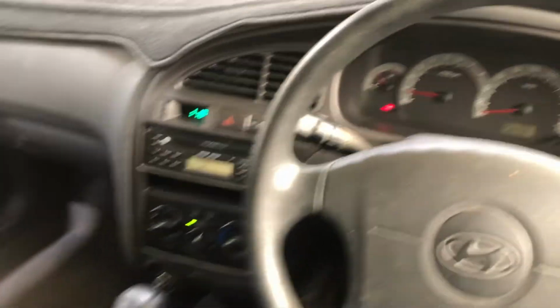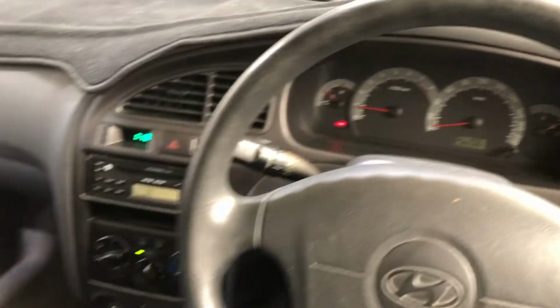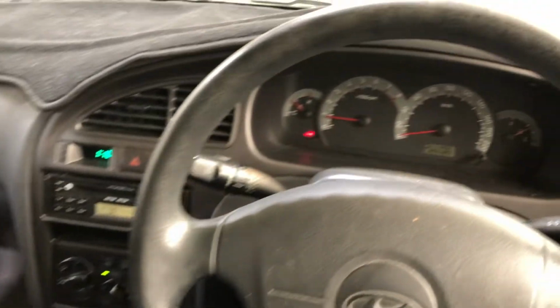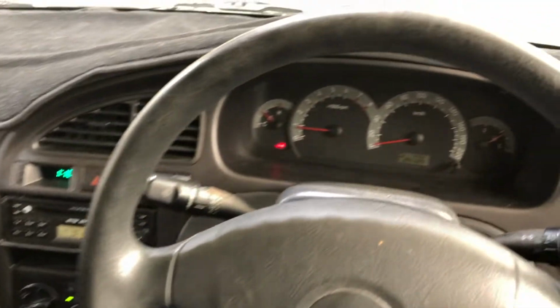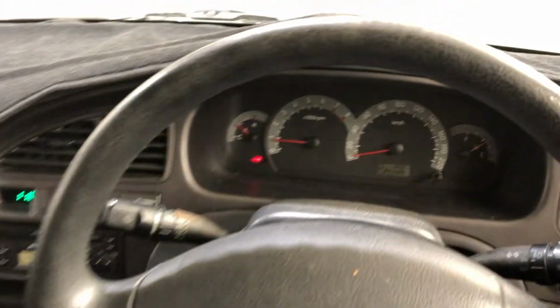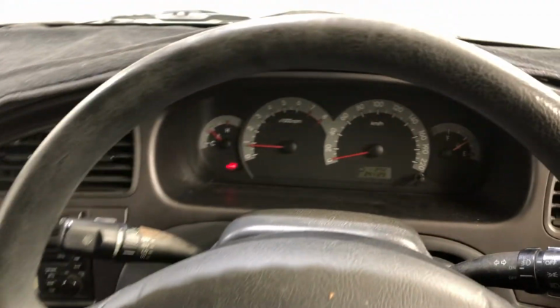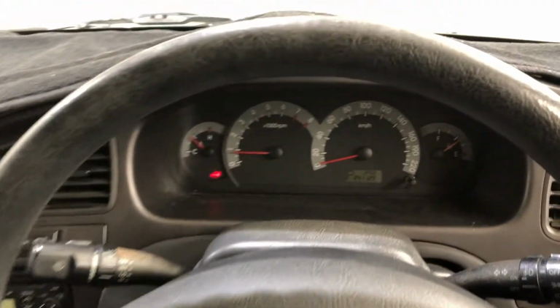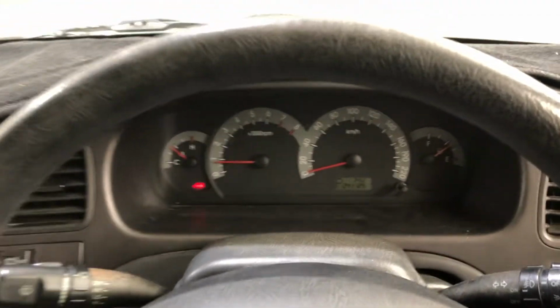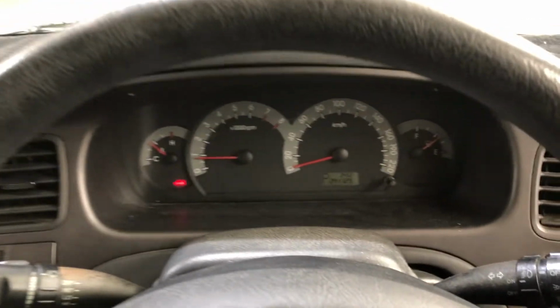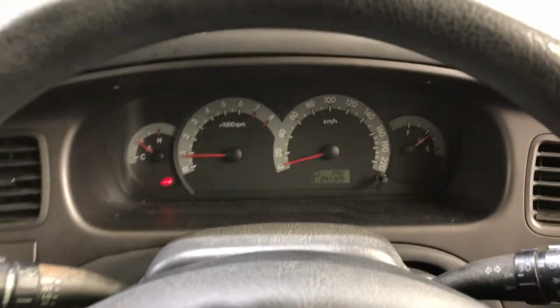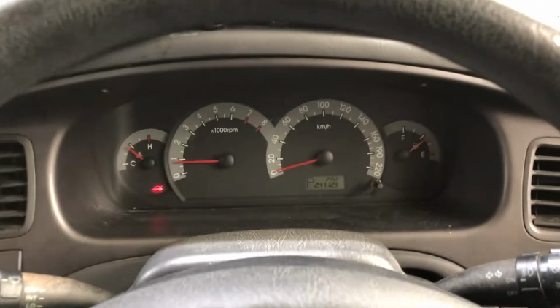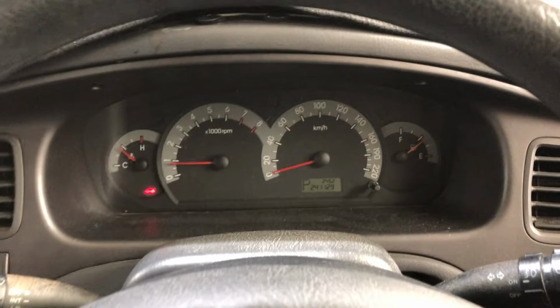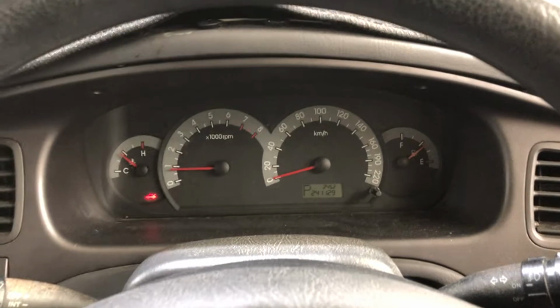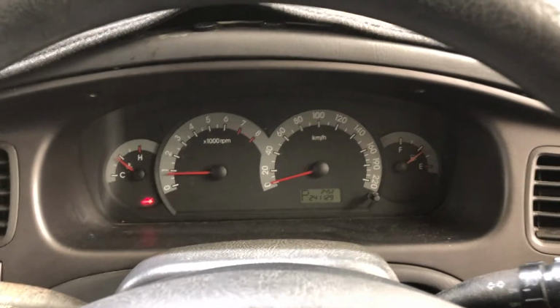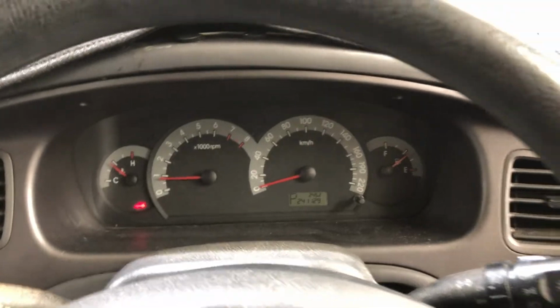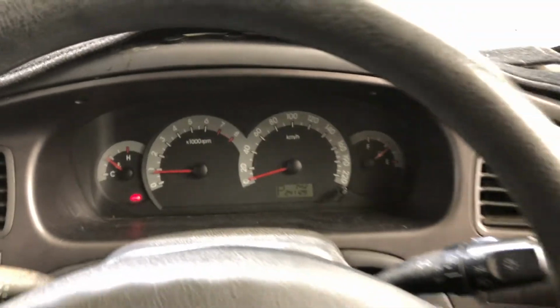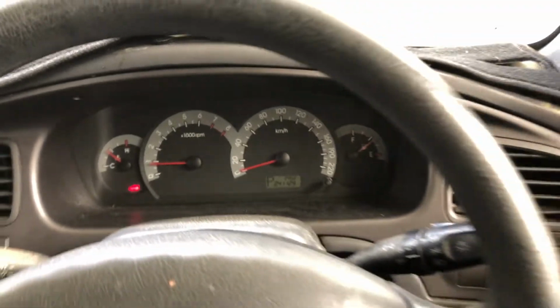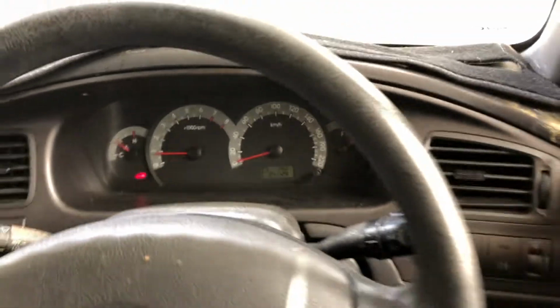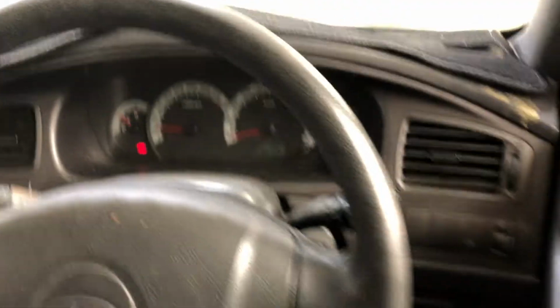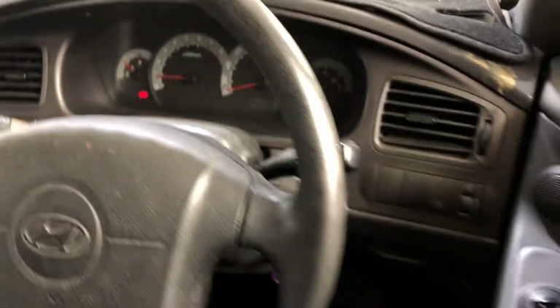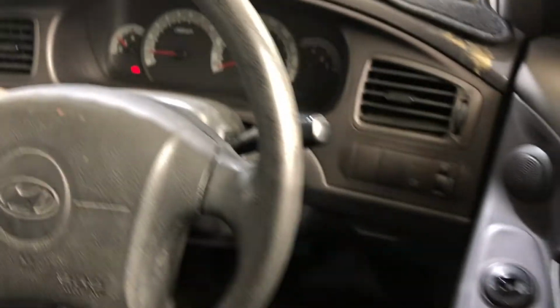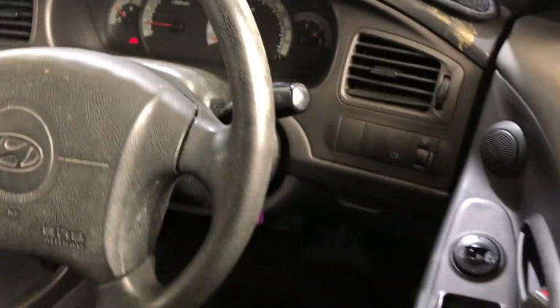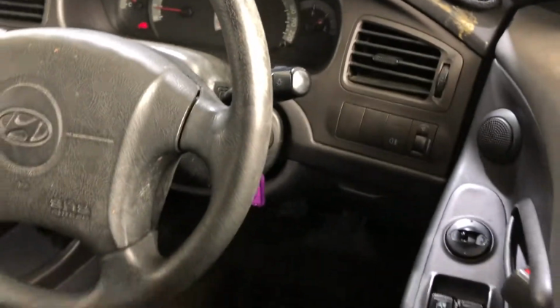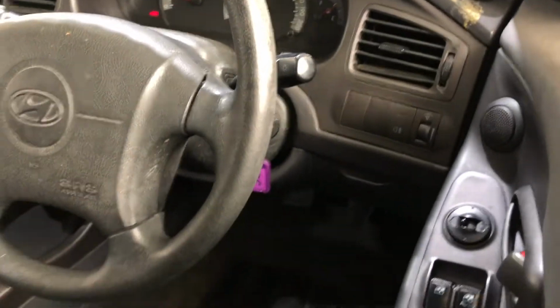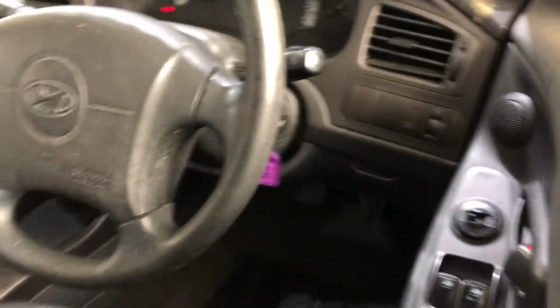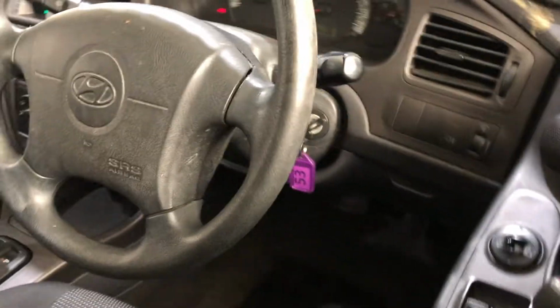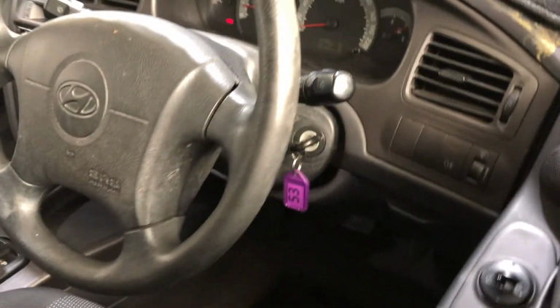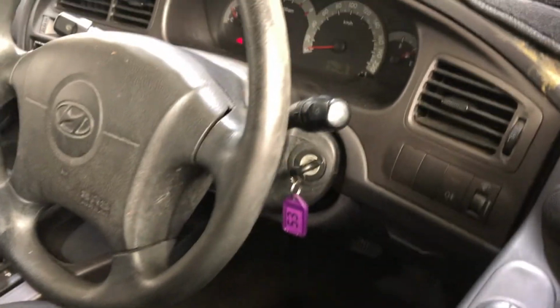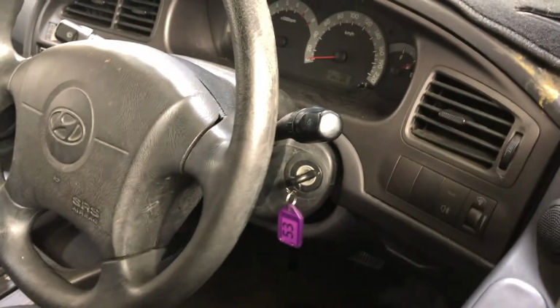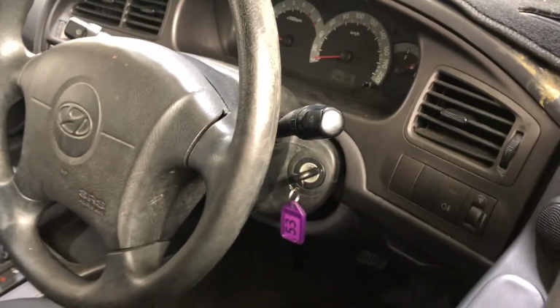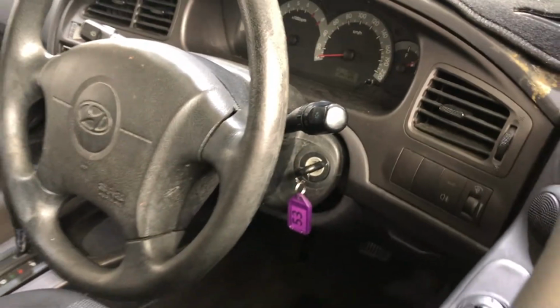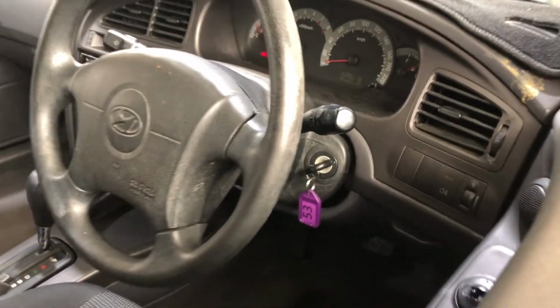This car has travelled 241,000km on the clock, and comes with a set of keys and a full set of books.